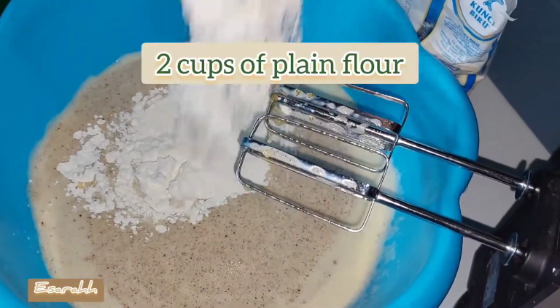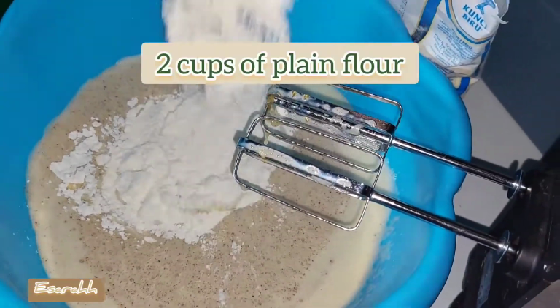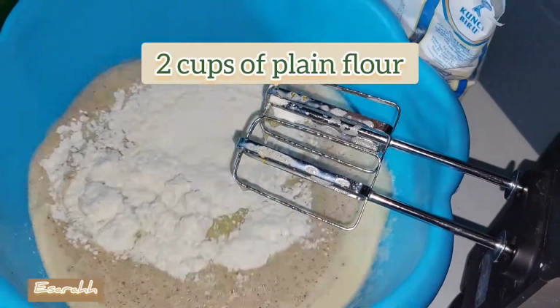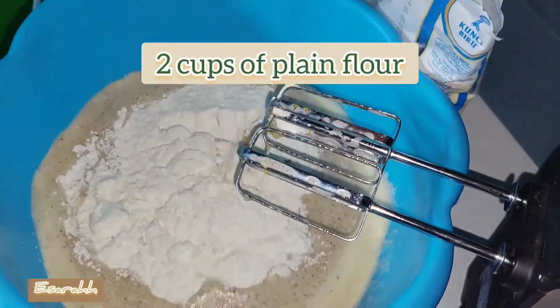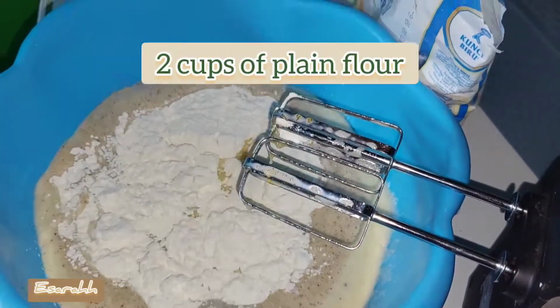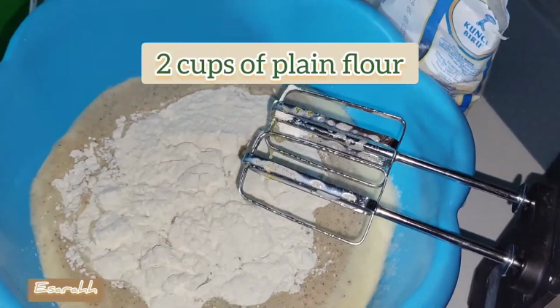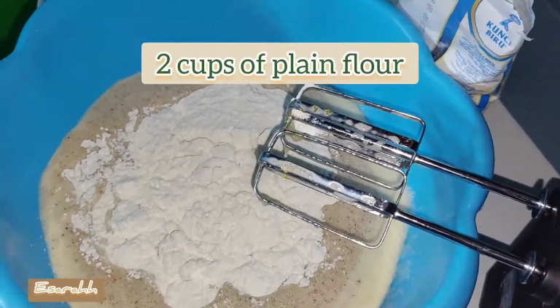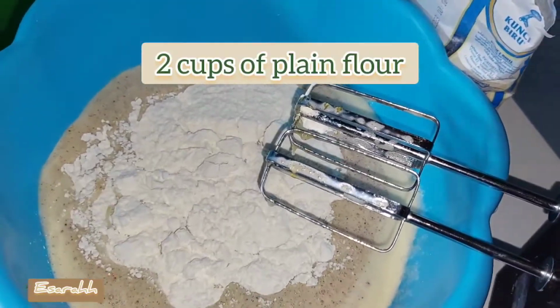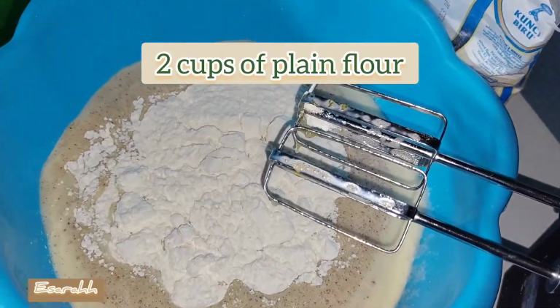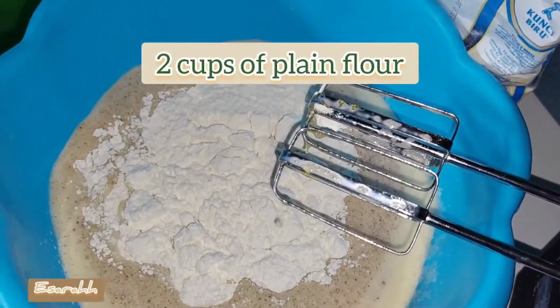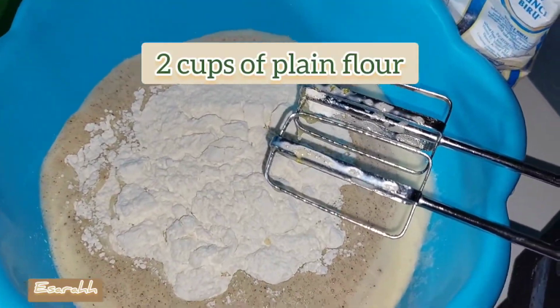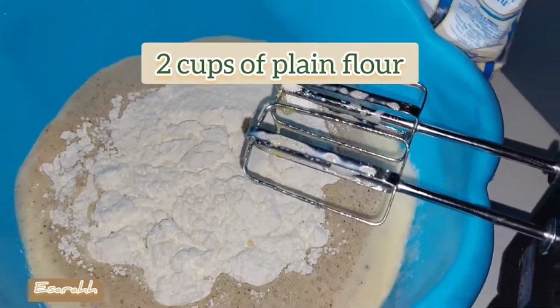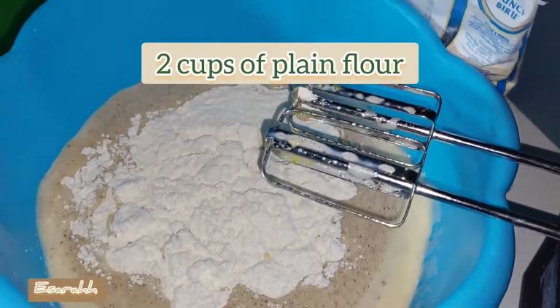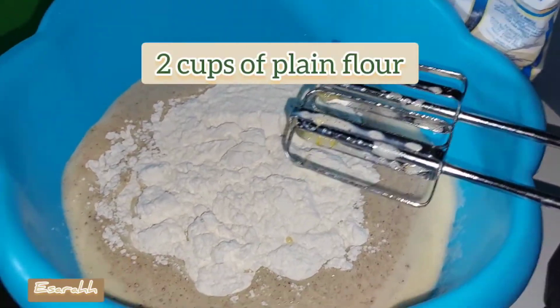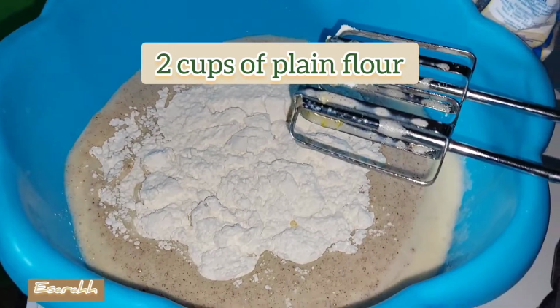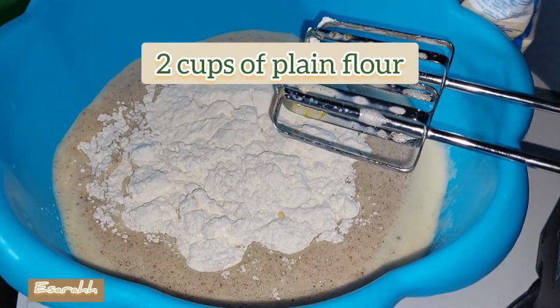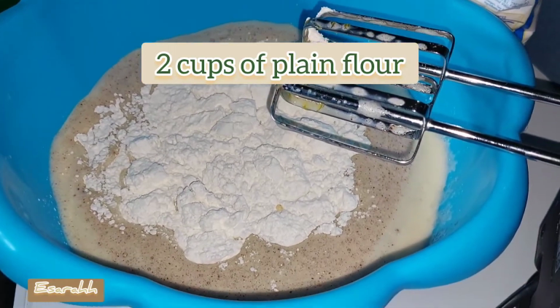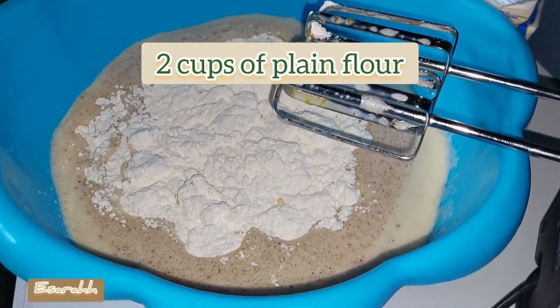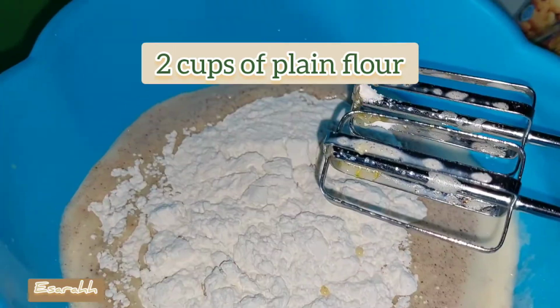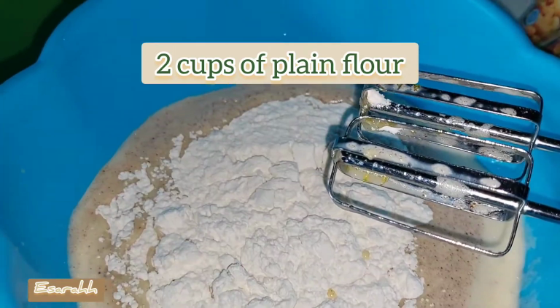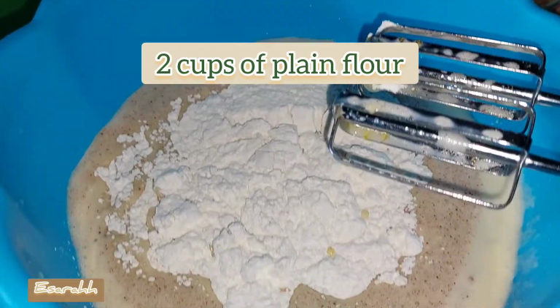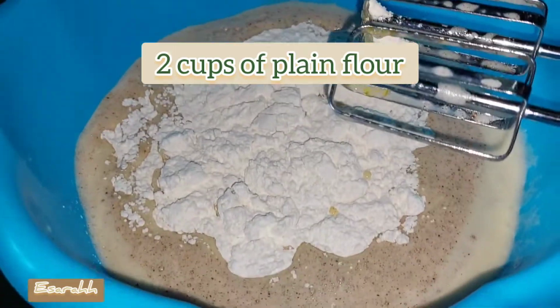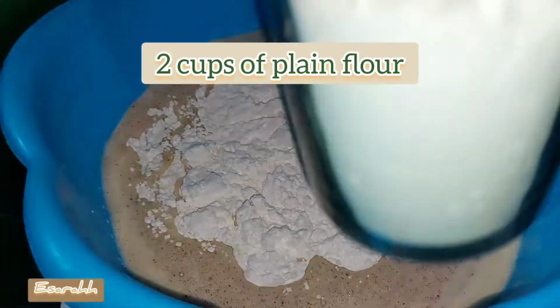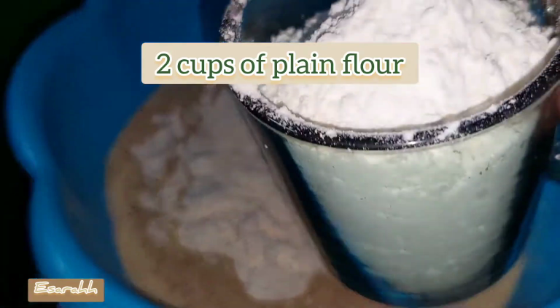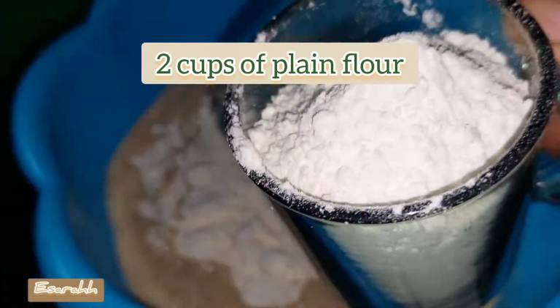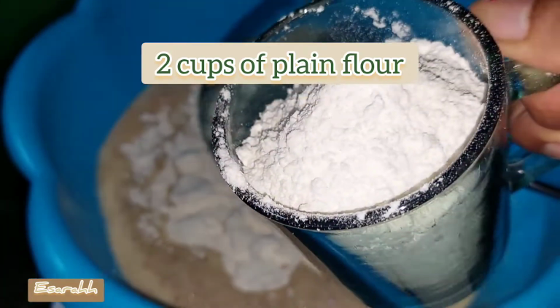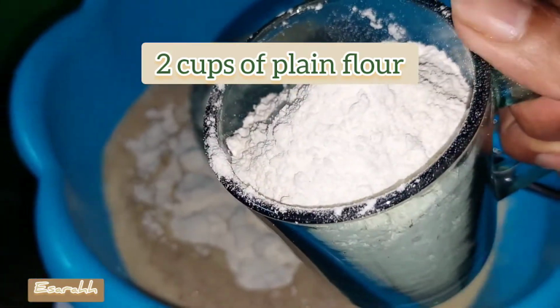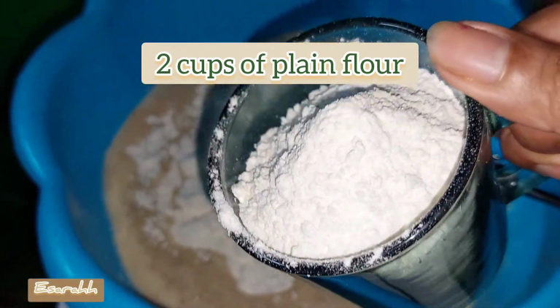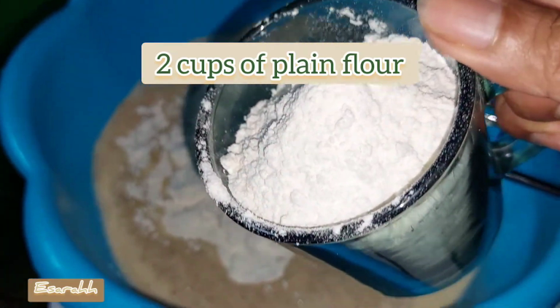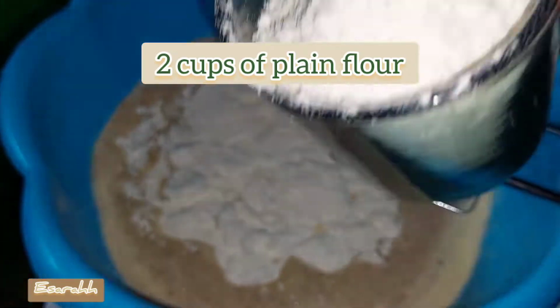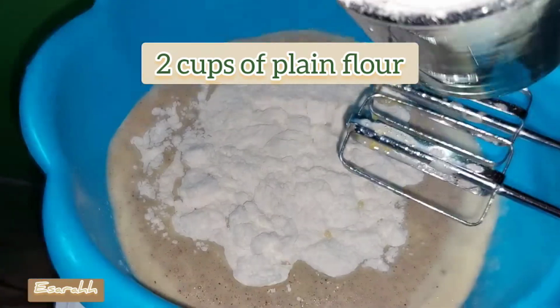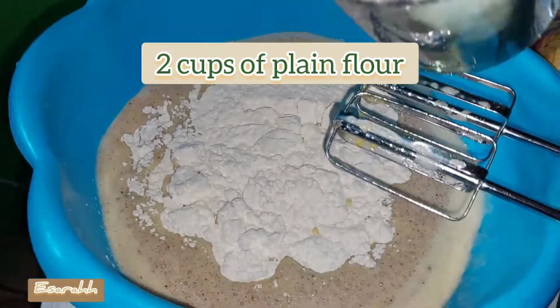Now I'm adding two cups of plain flour and then mixing it again.